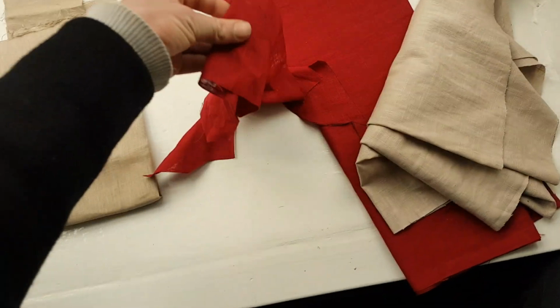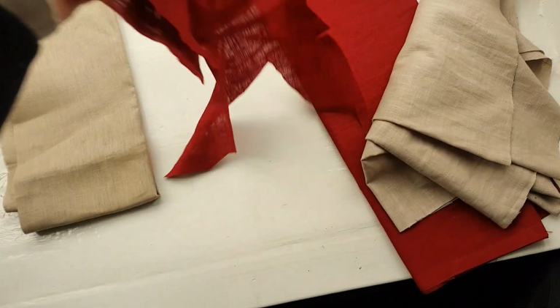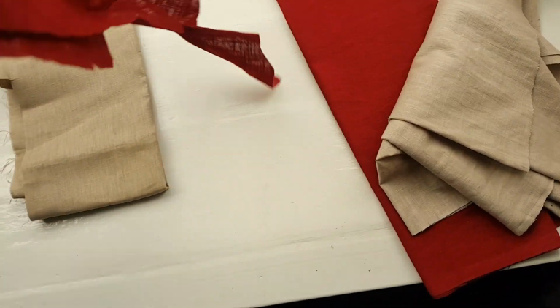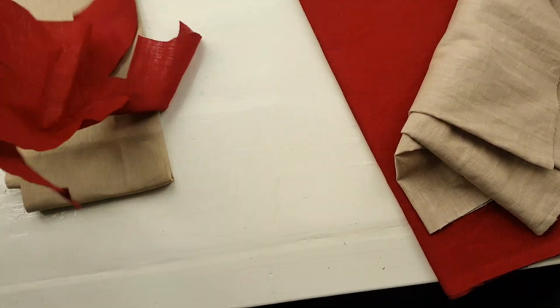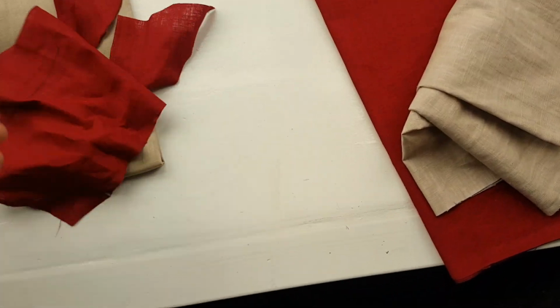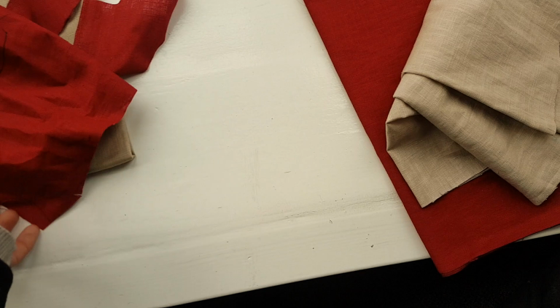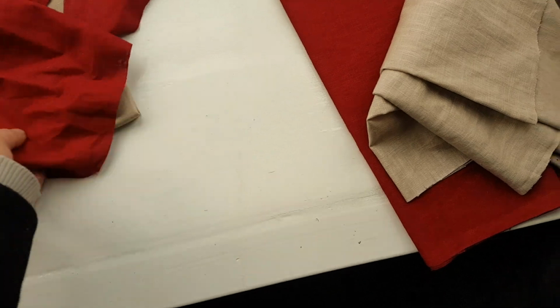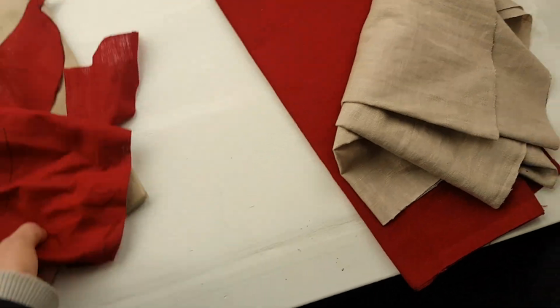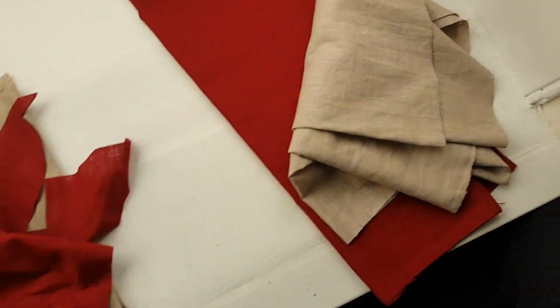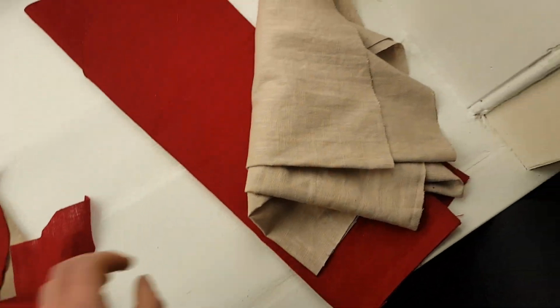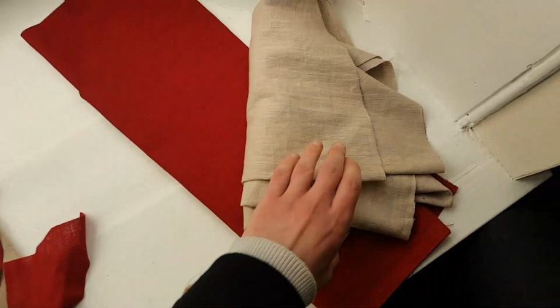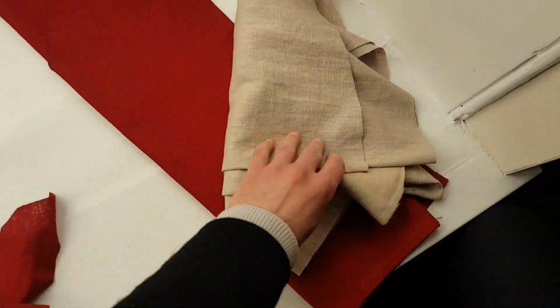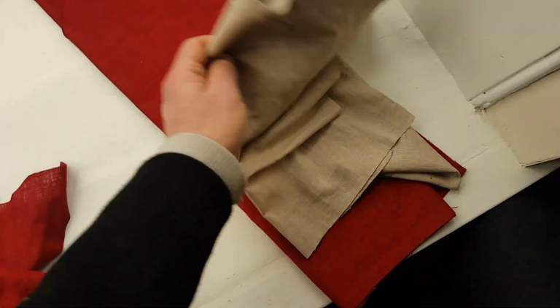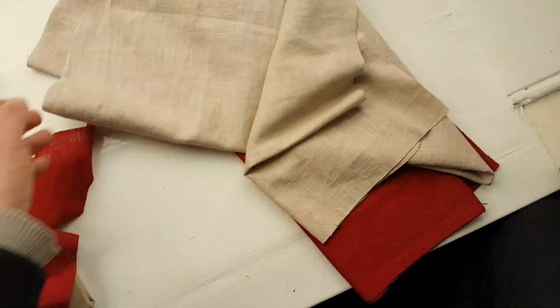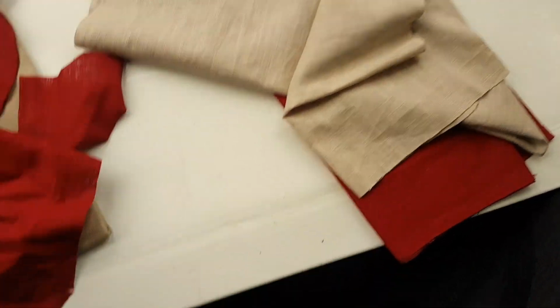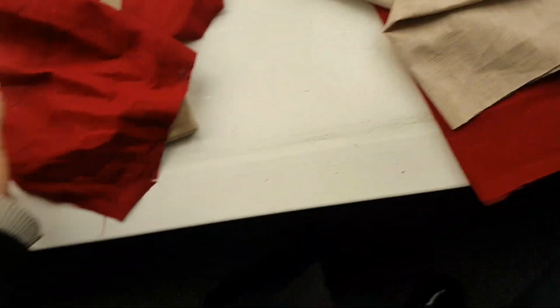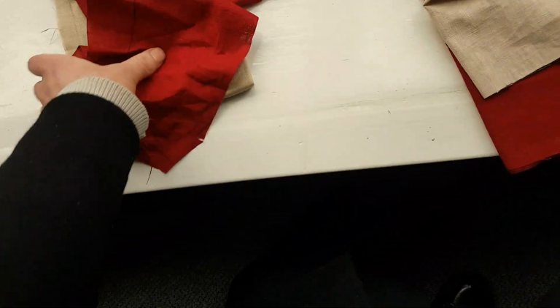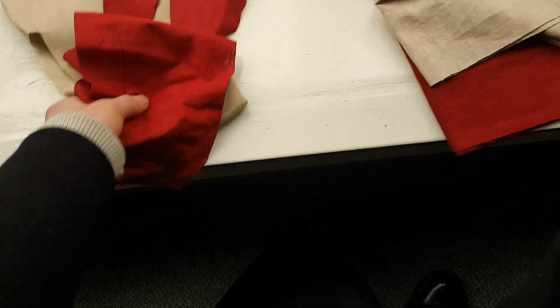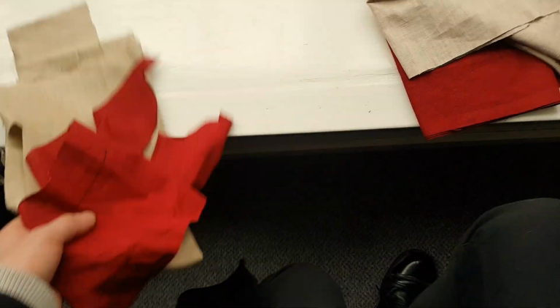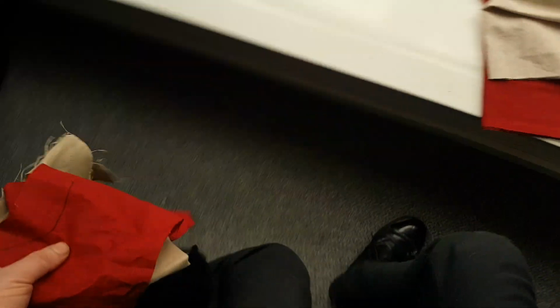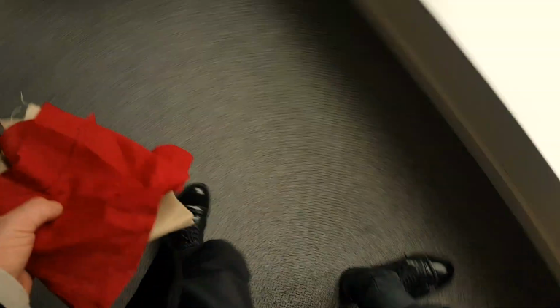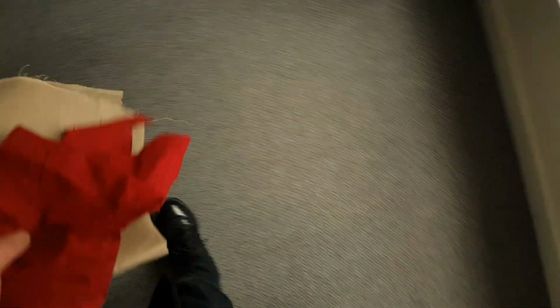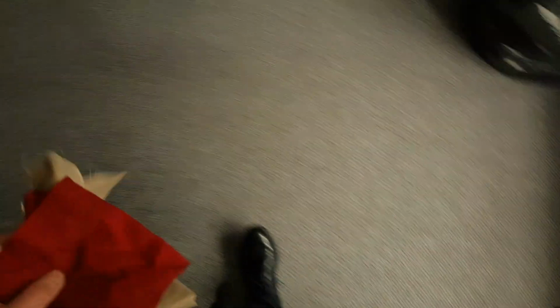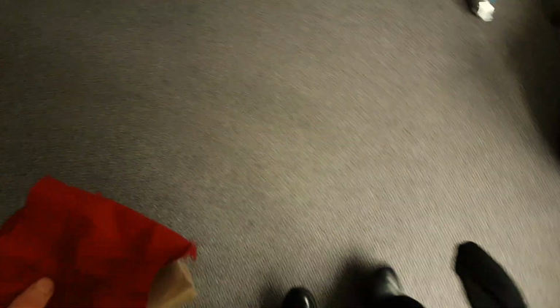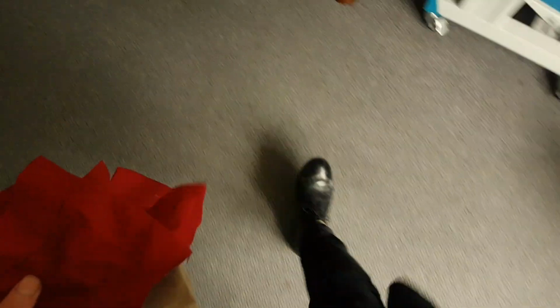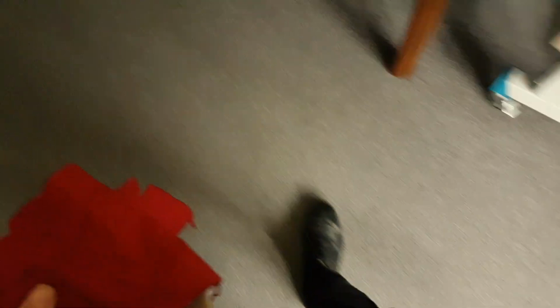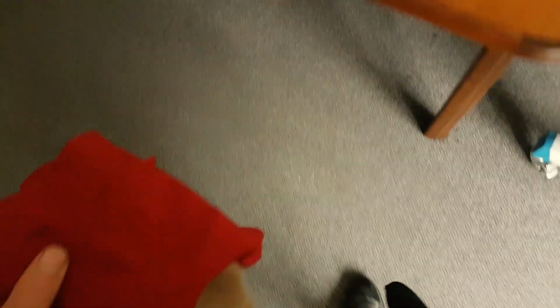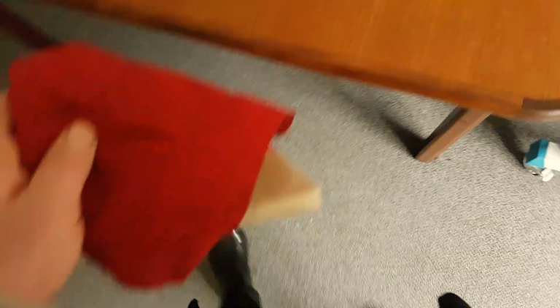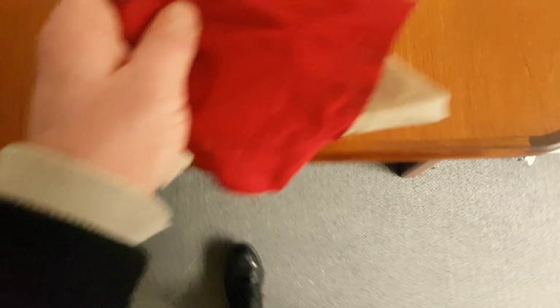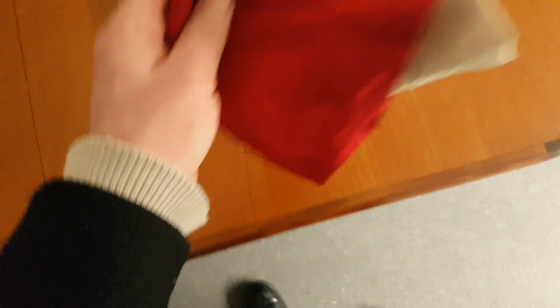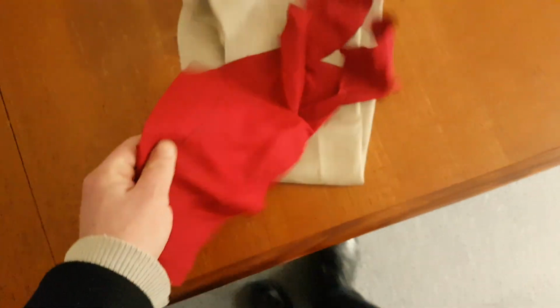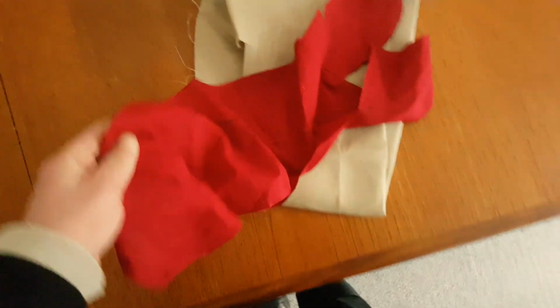The originals are likely to be made from cotton, but linen was certainly around at the time, so I'm more than happy to go with these.